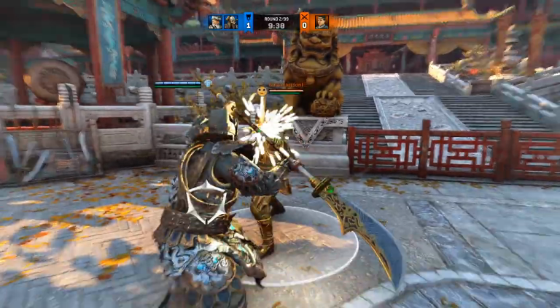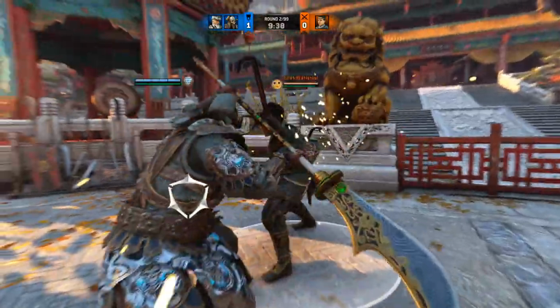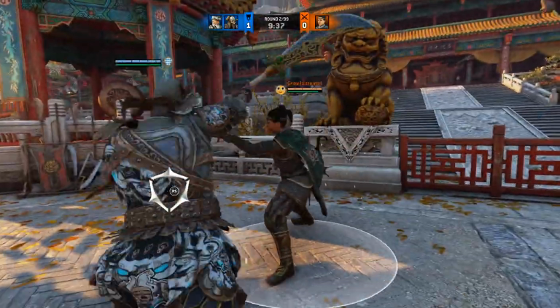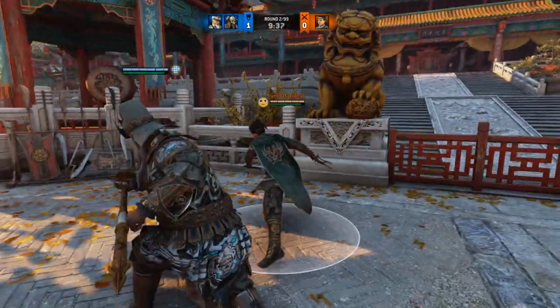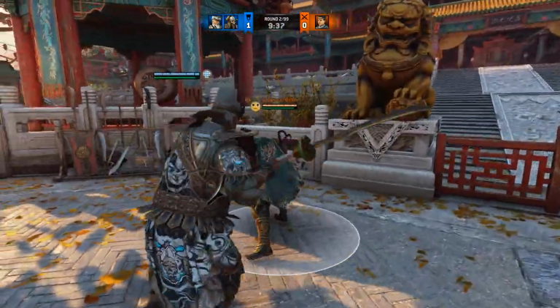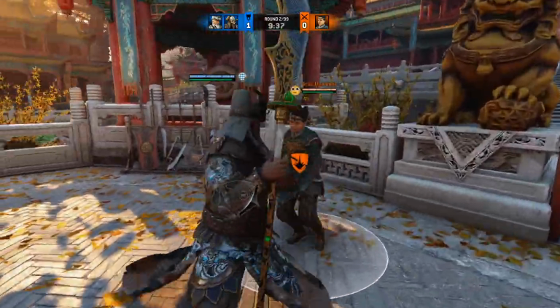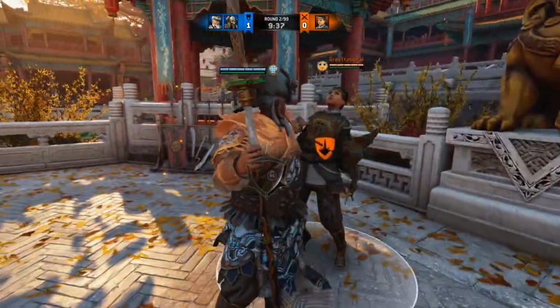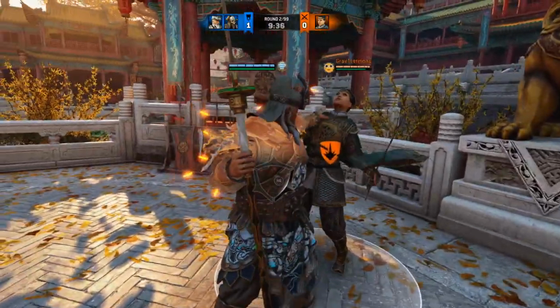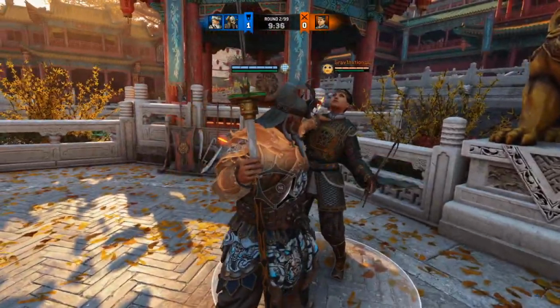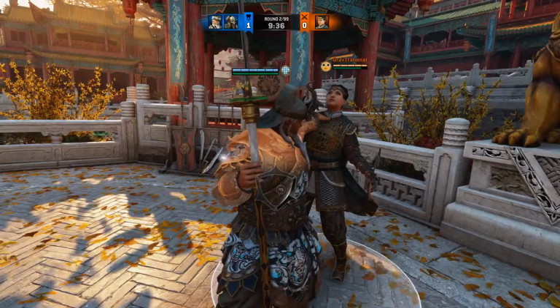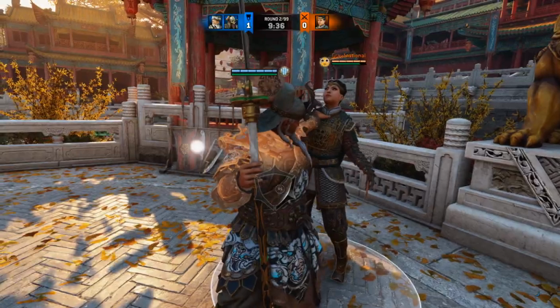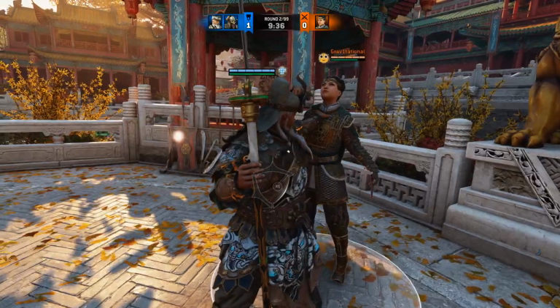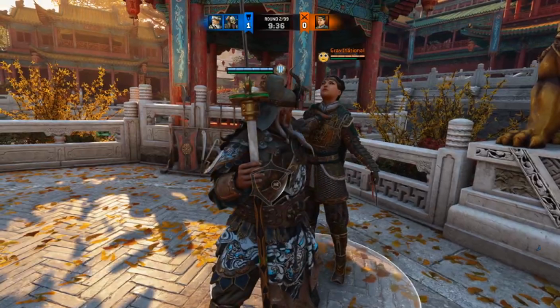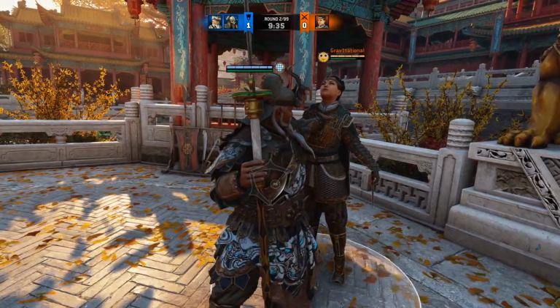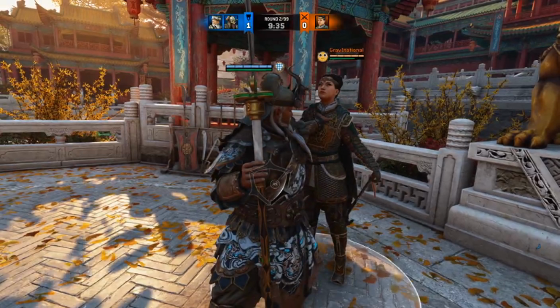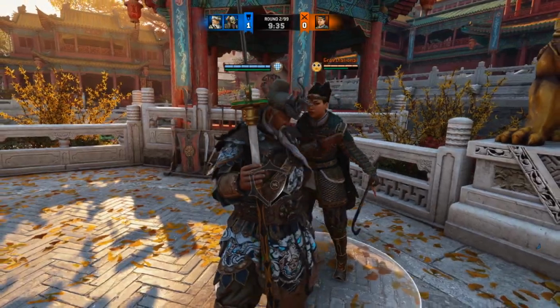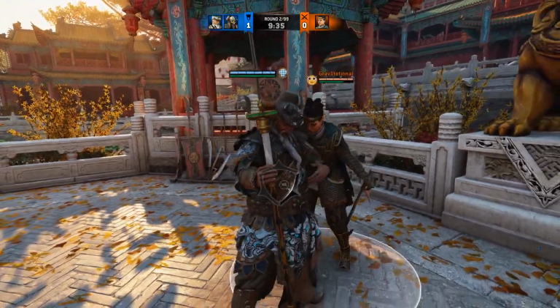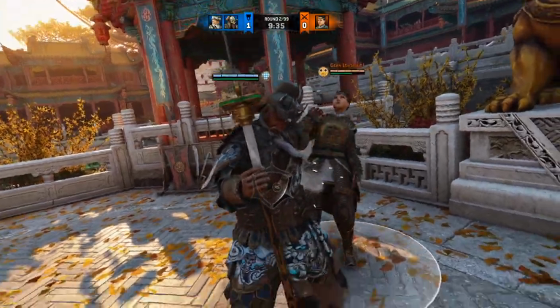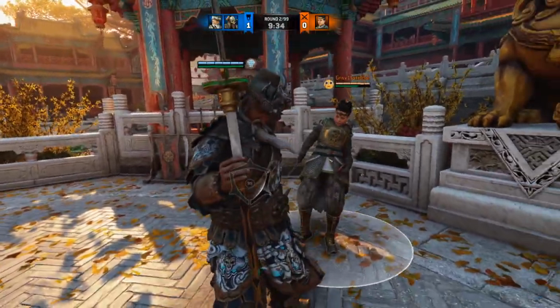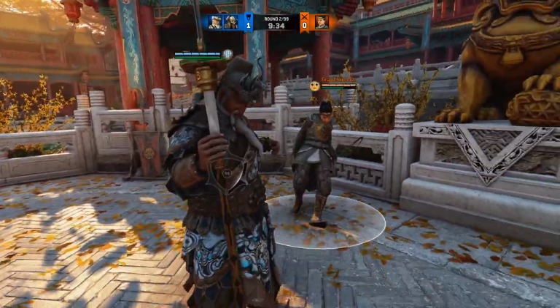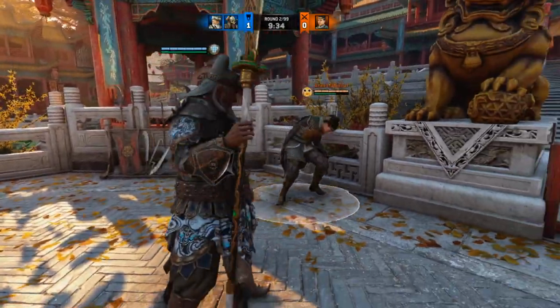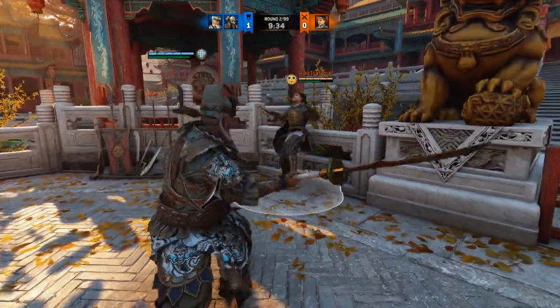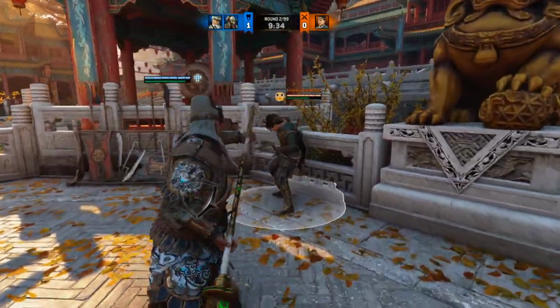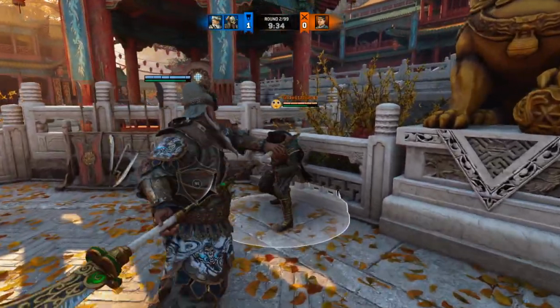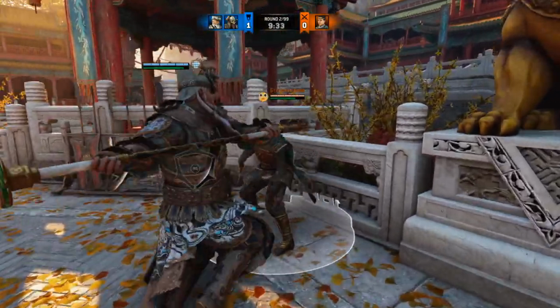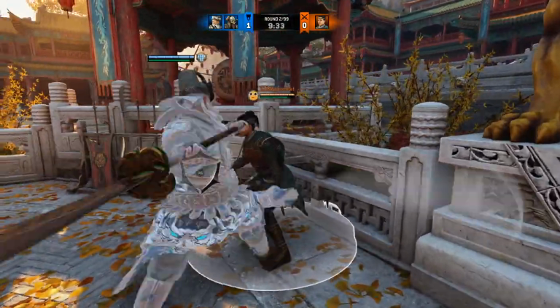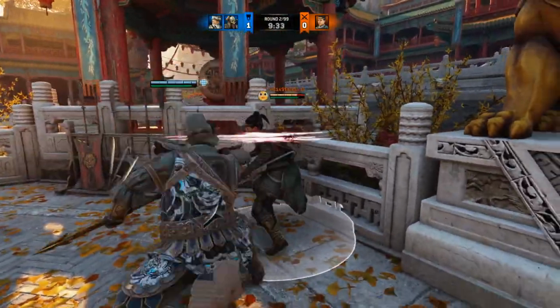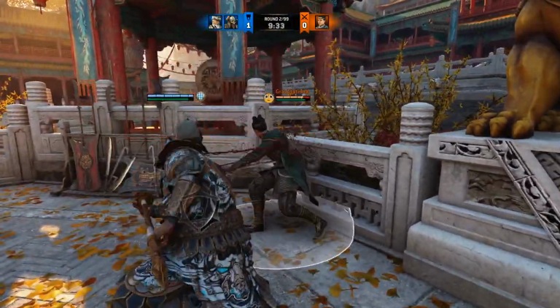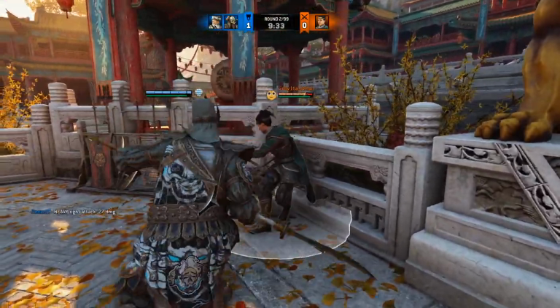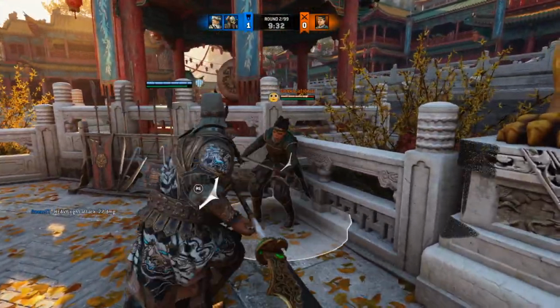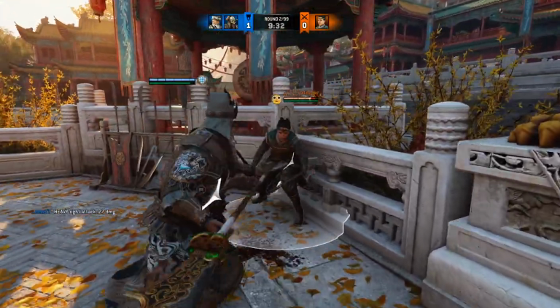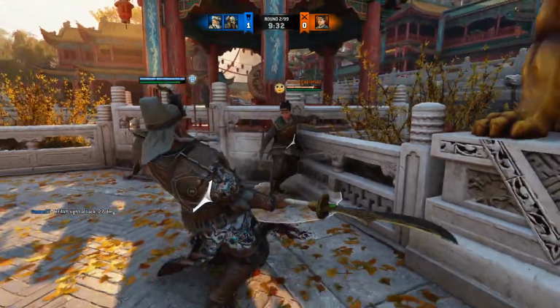But what if no wall is nearby, but a teammate is? That teammate can act as a wall.